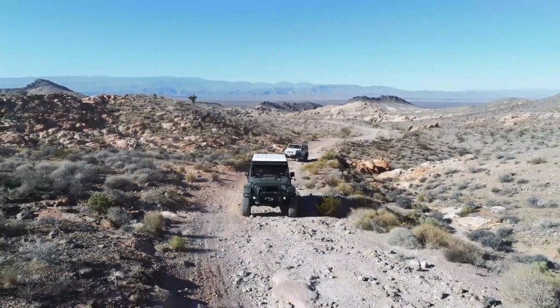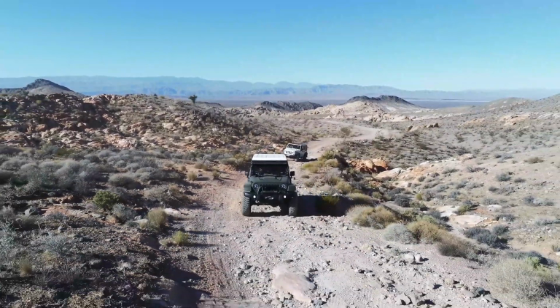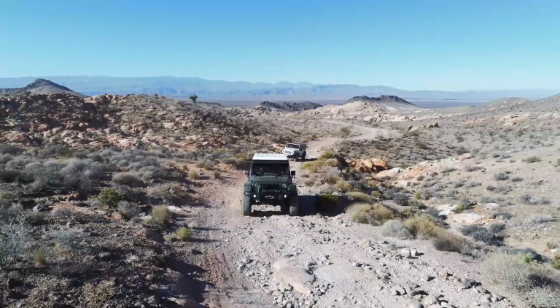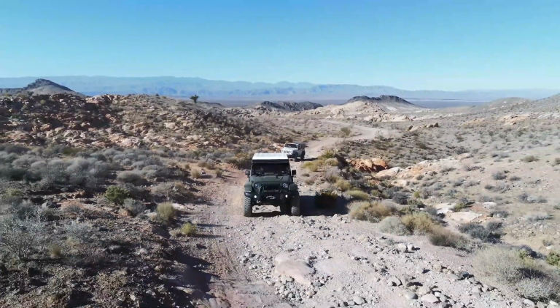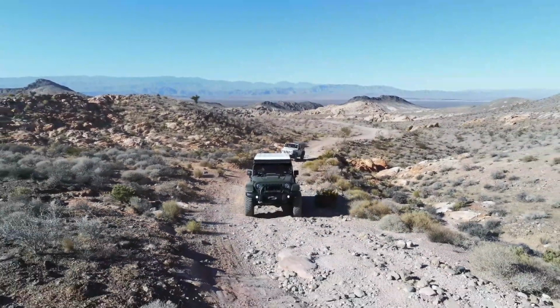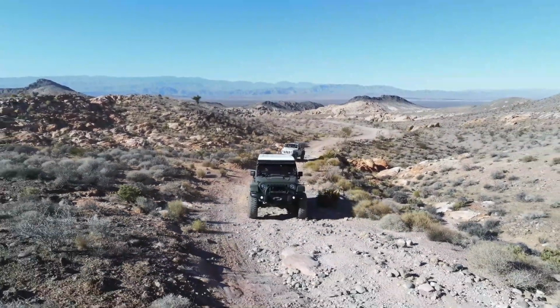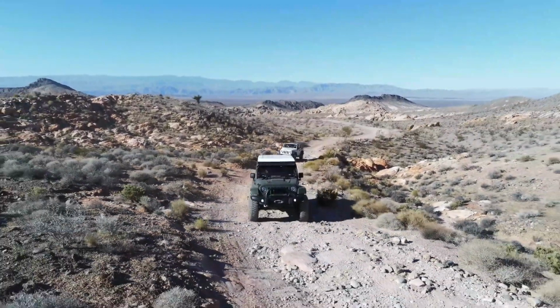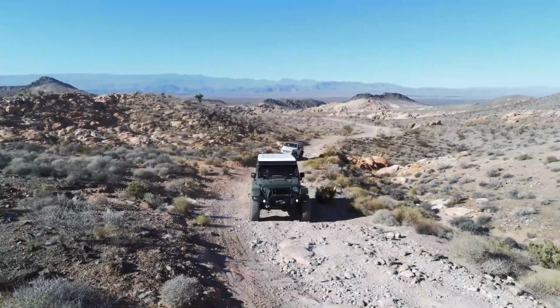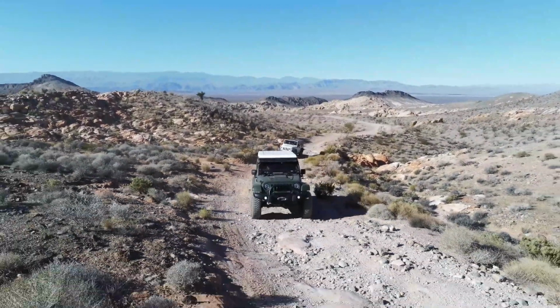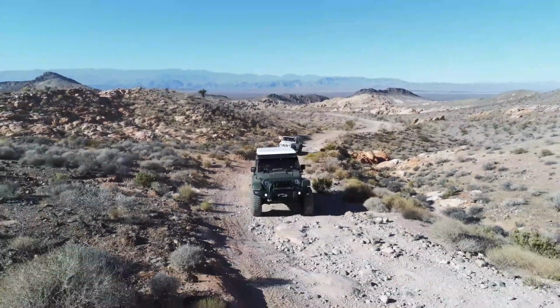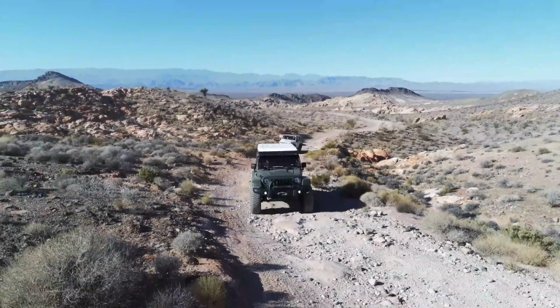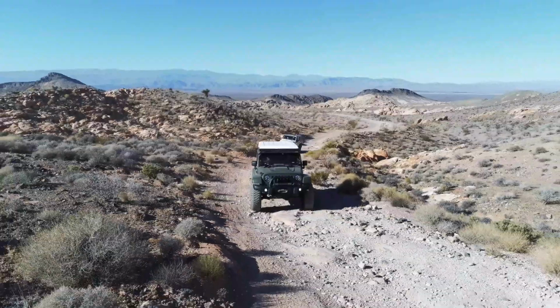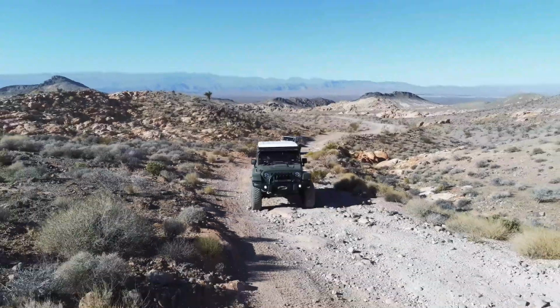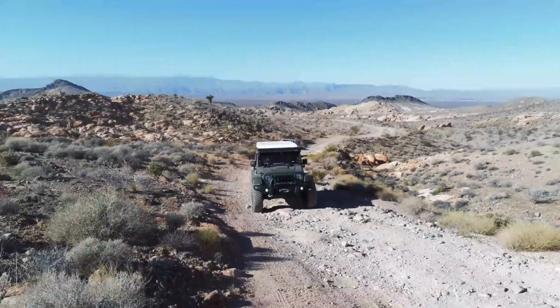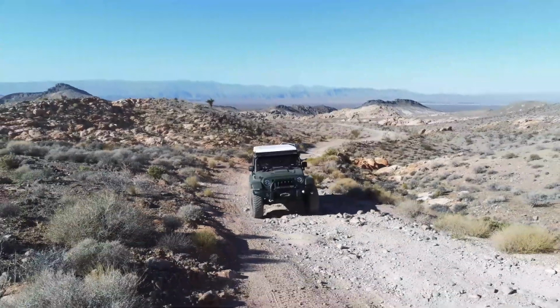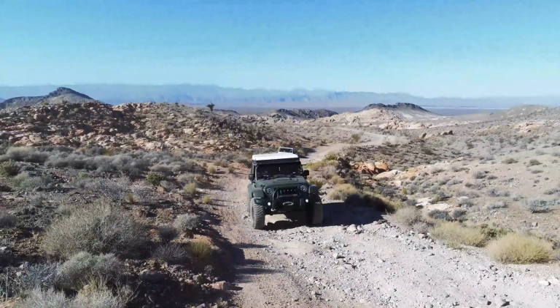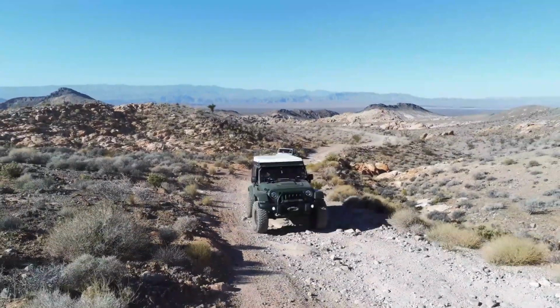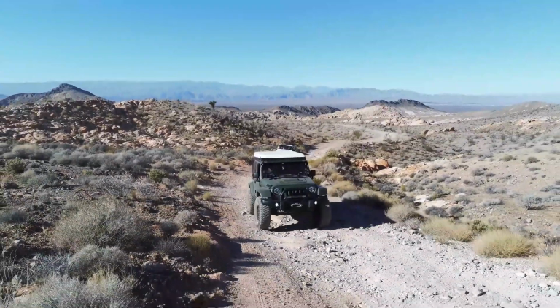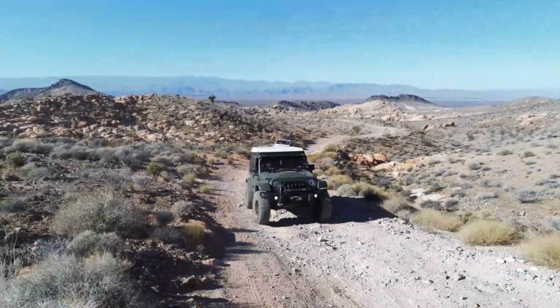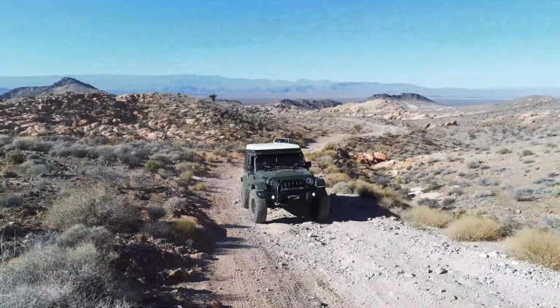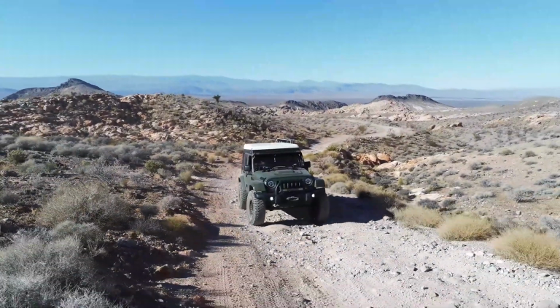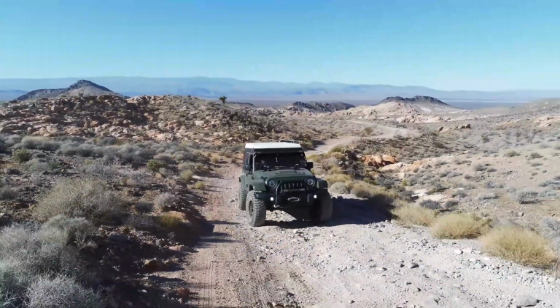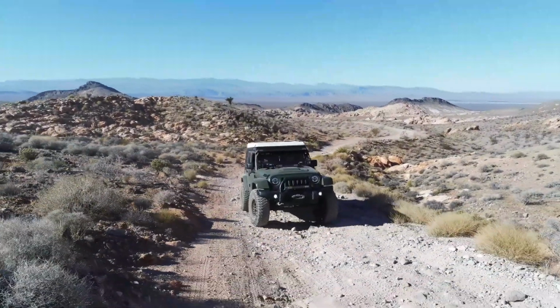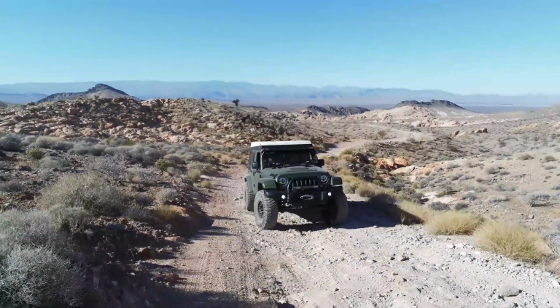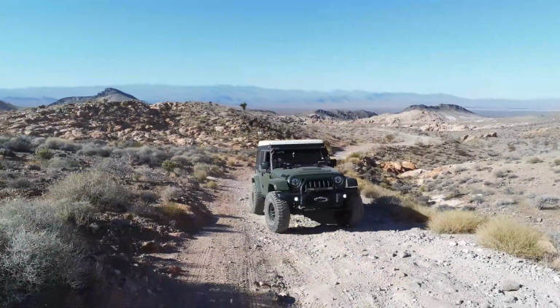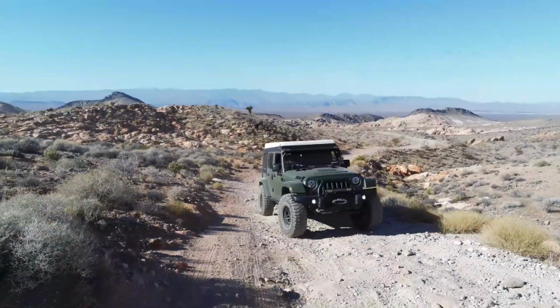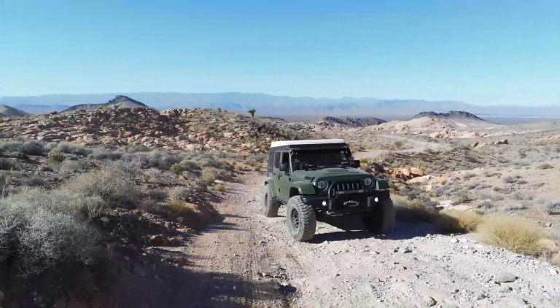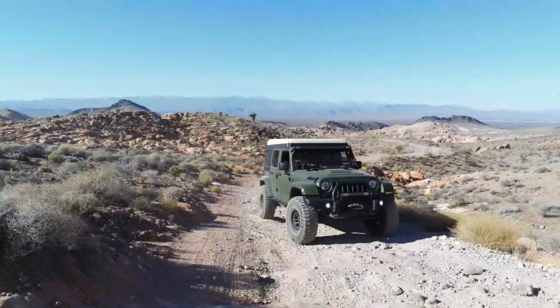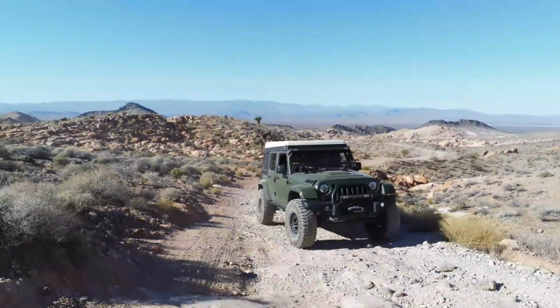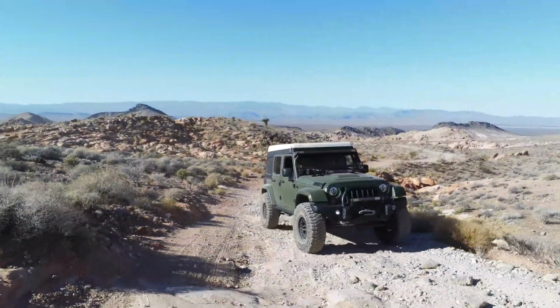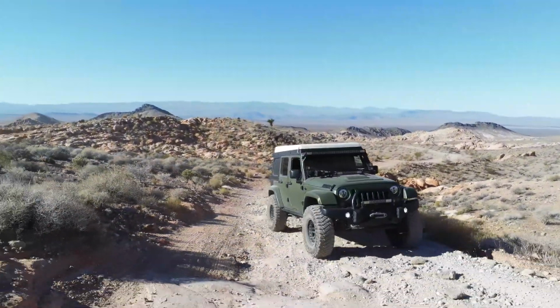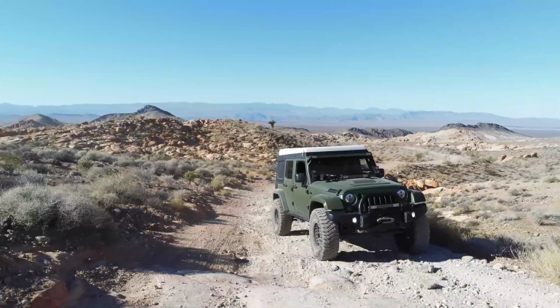You want to make sure your exhaust is set up right, and you want to make sure you're running hydraulic motor mounts, not some hard rubber mounts. Otherwise, you're going to be visiting the dentist.